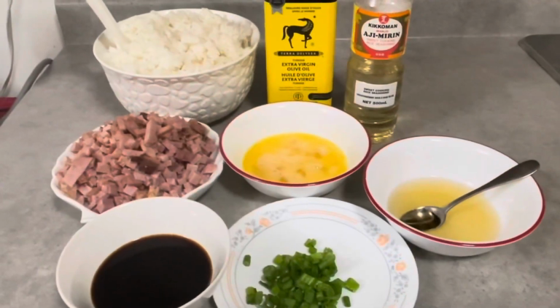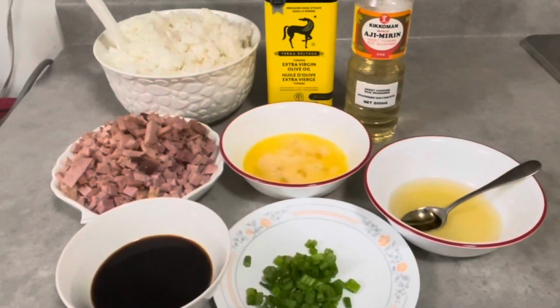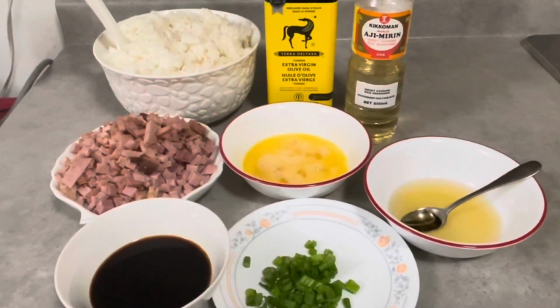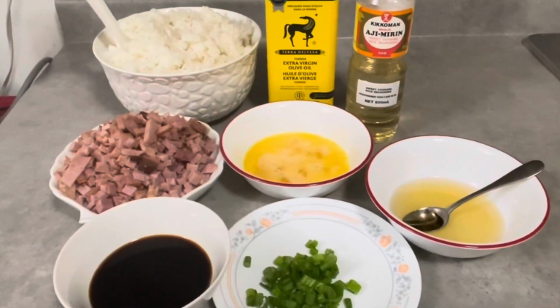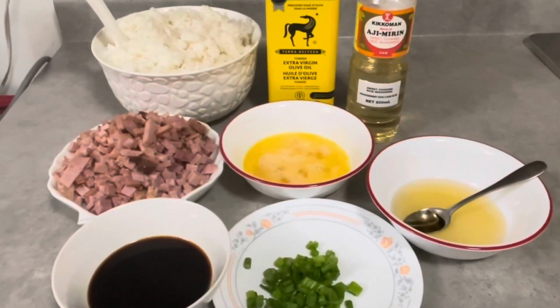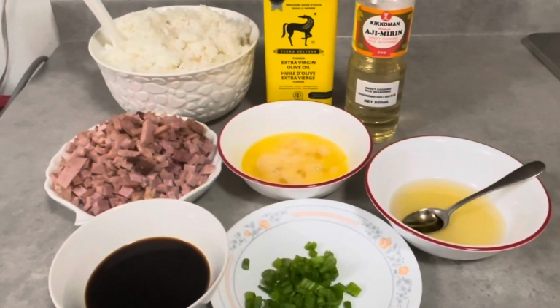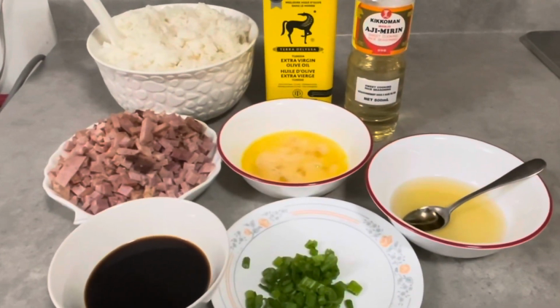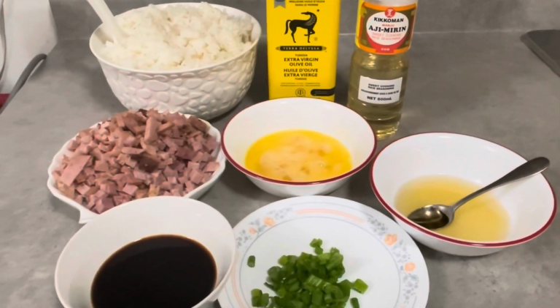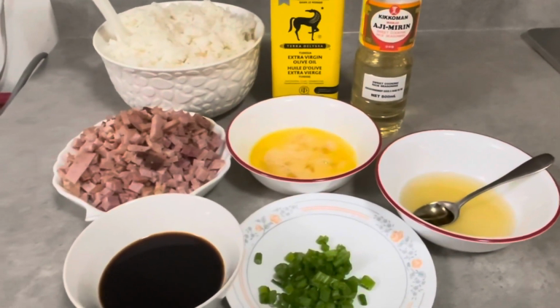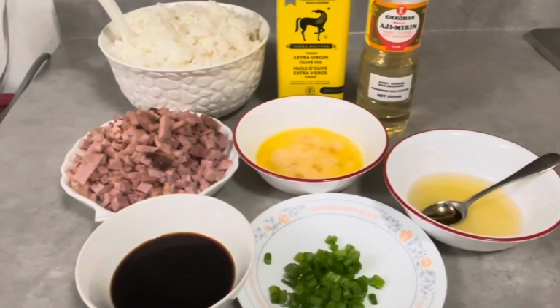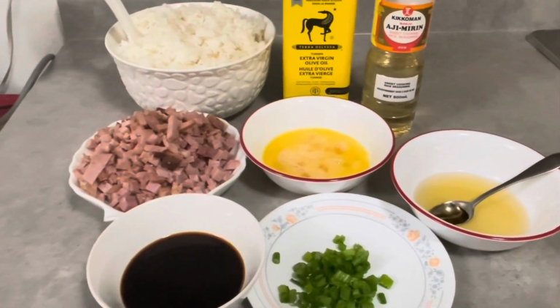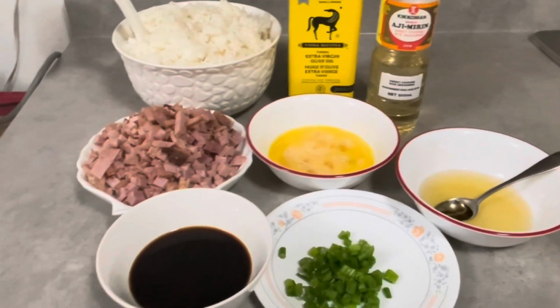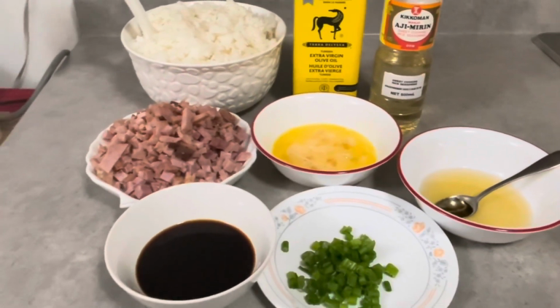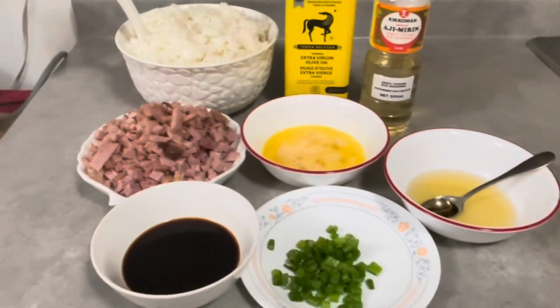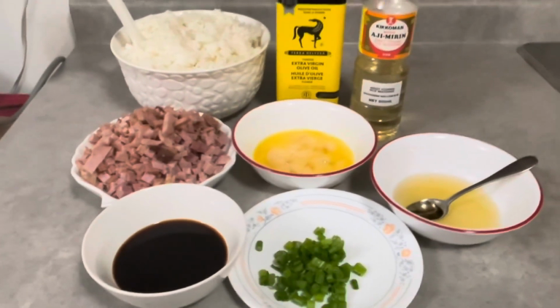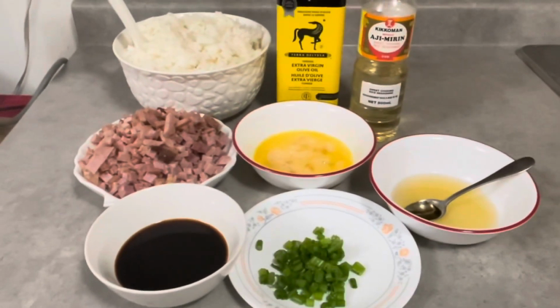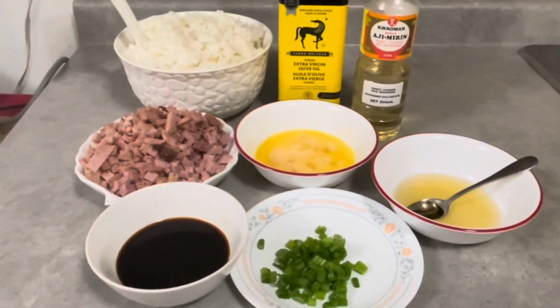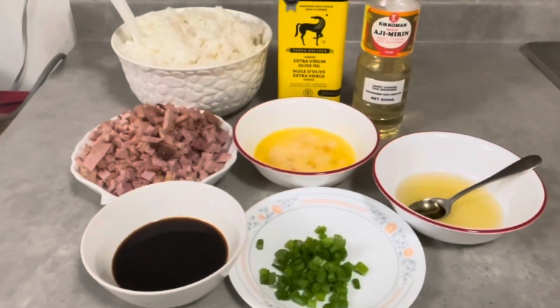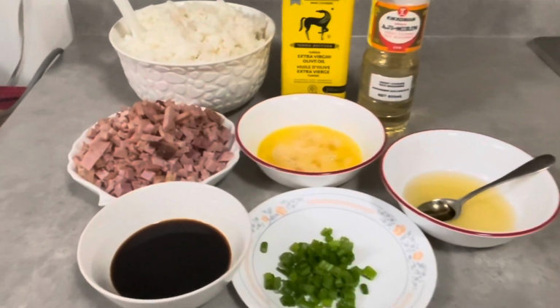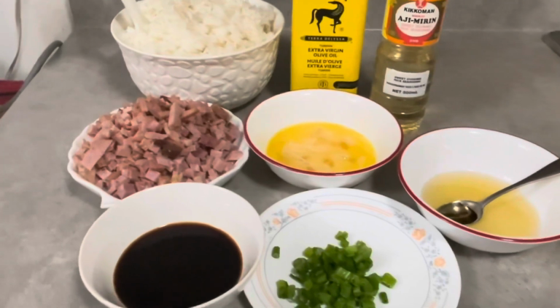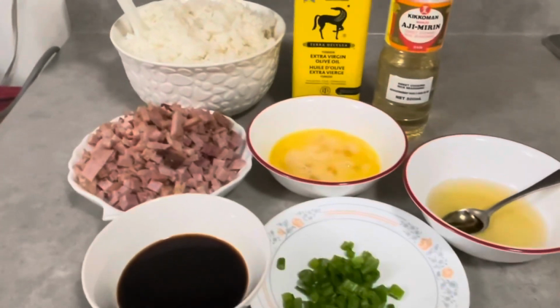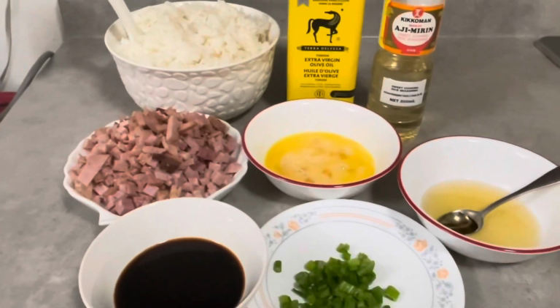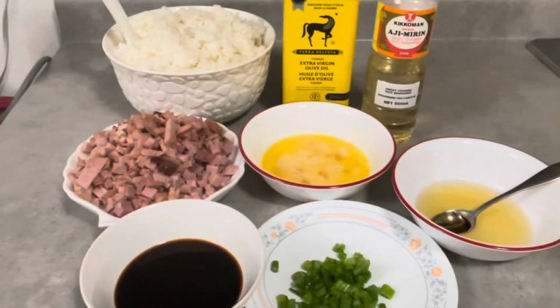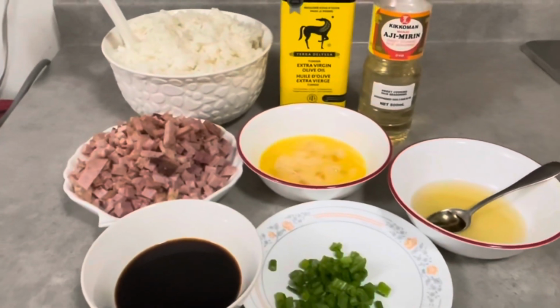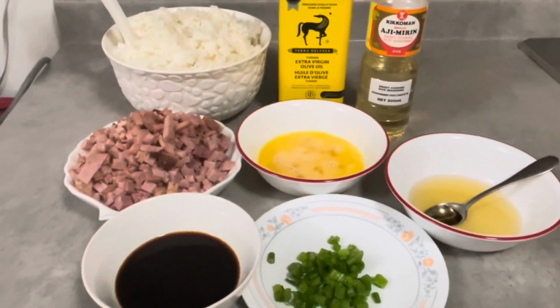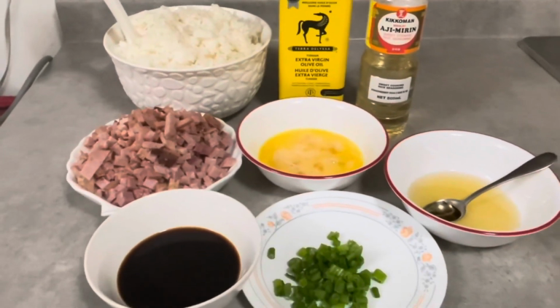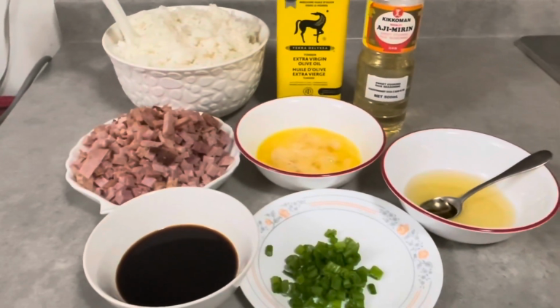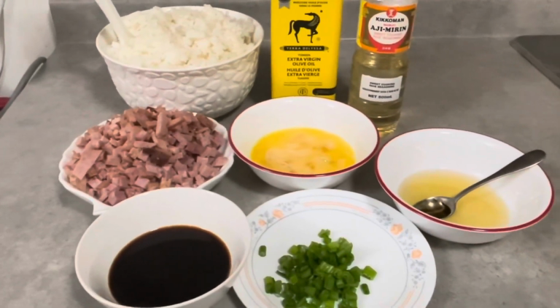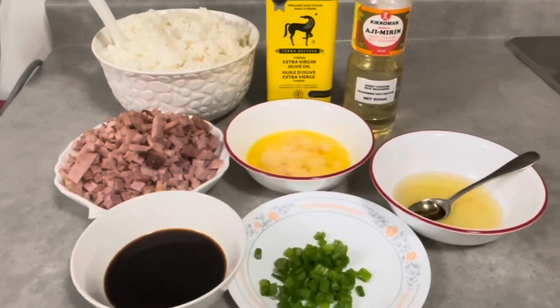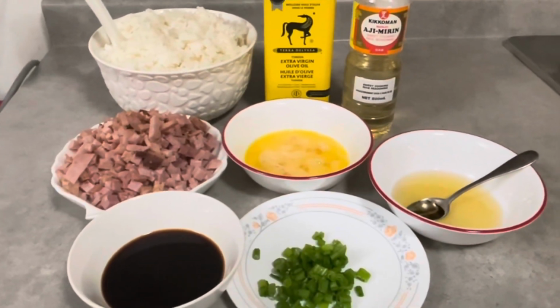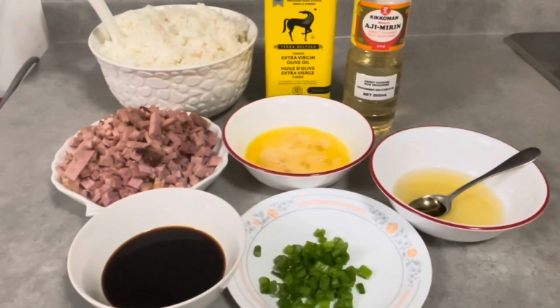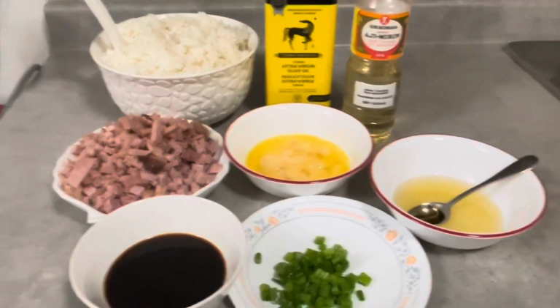Hello! Now, I'm going to show you how to make a ham fried rice. It's quick and easy.